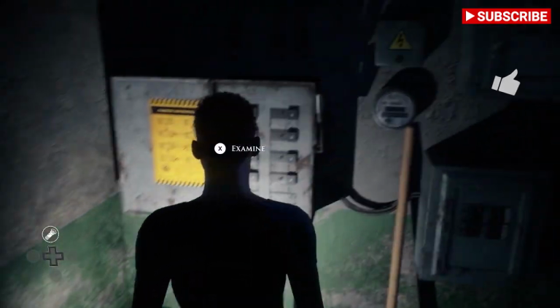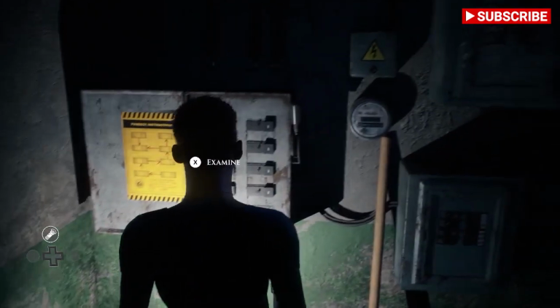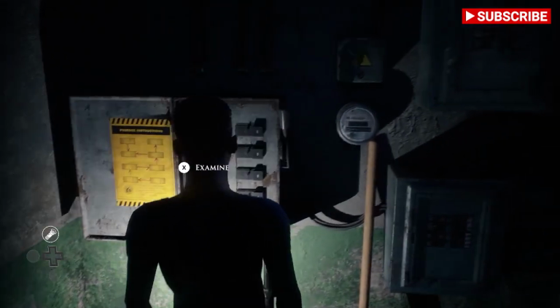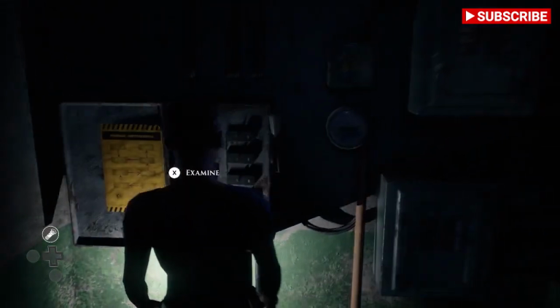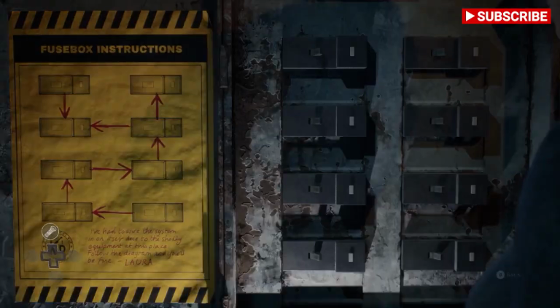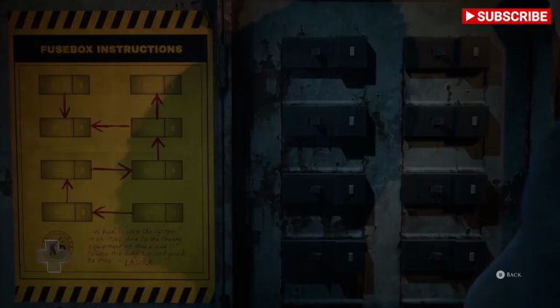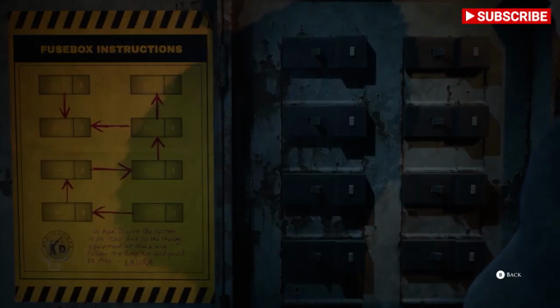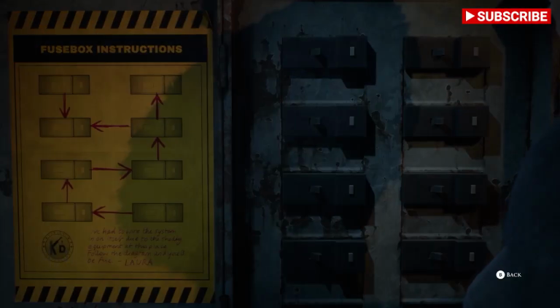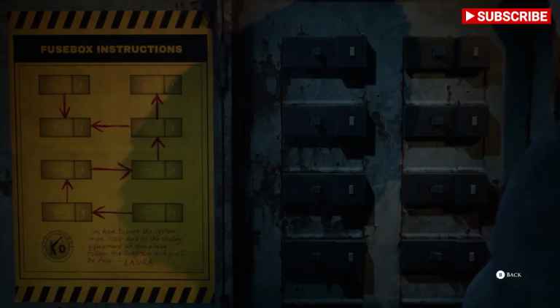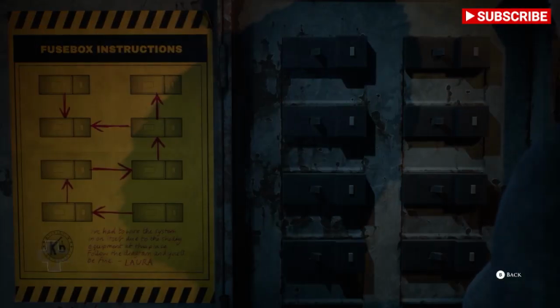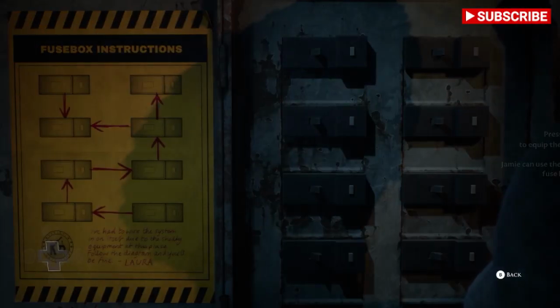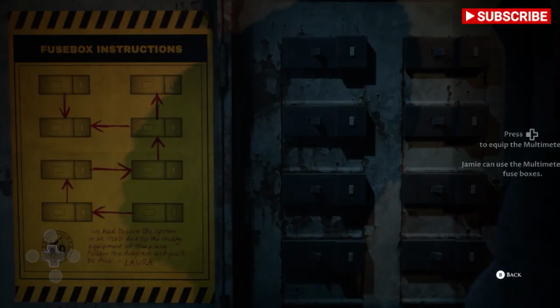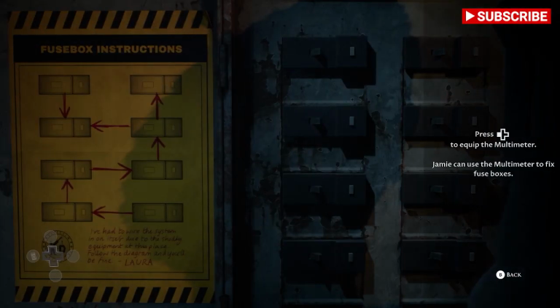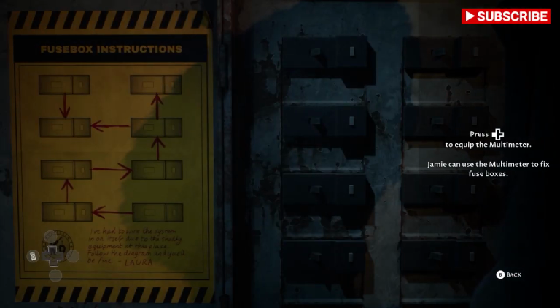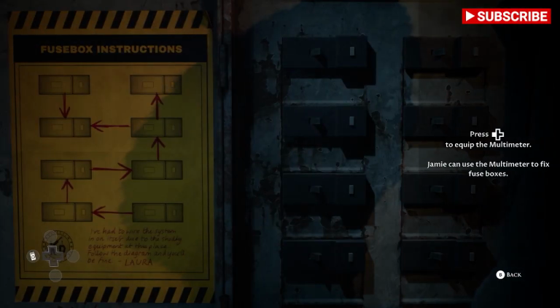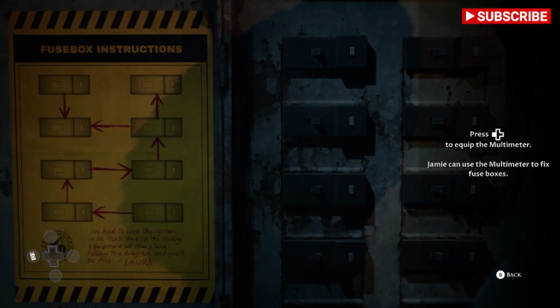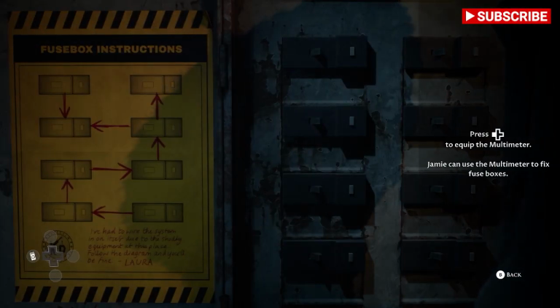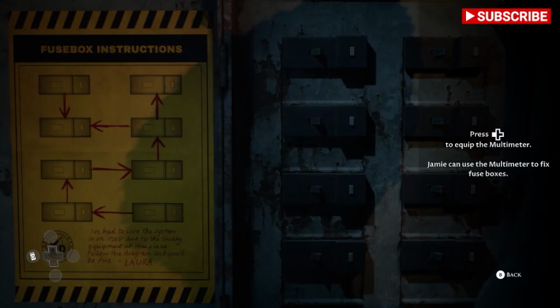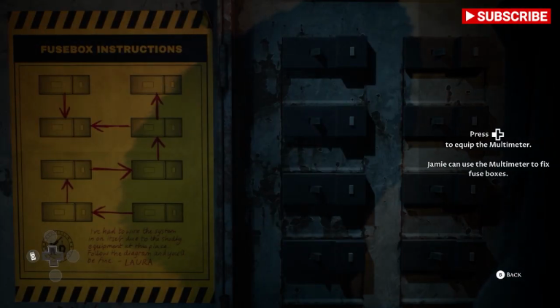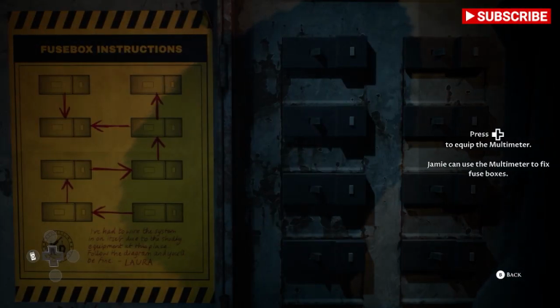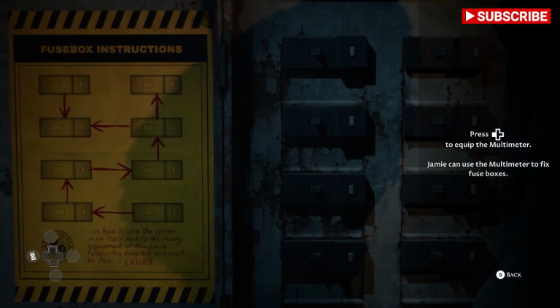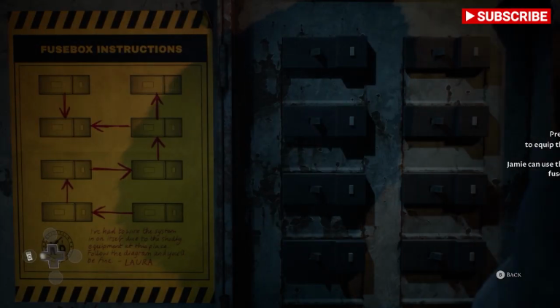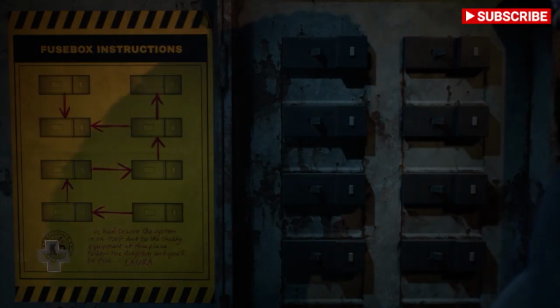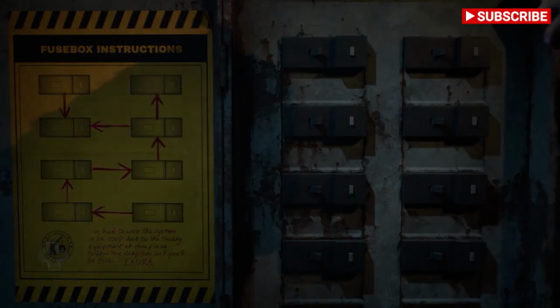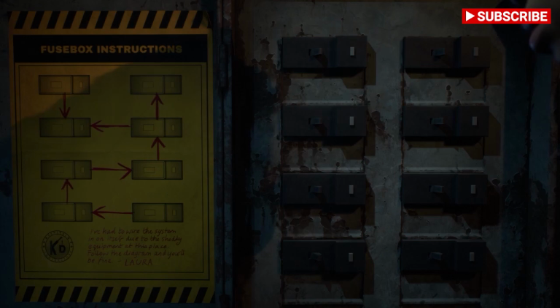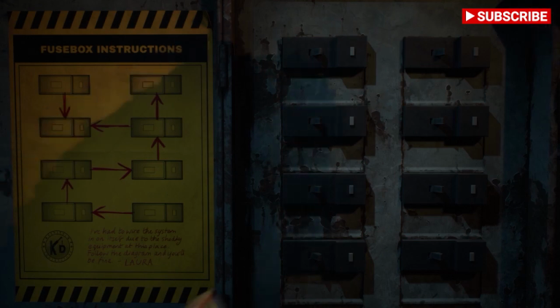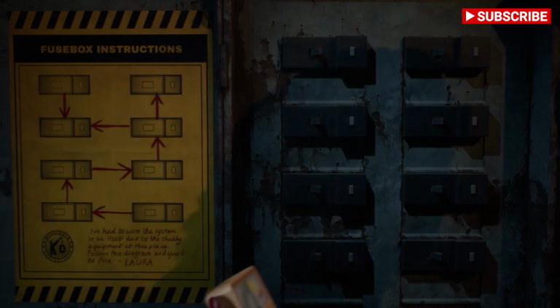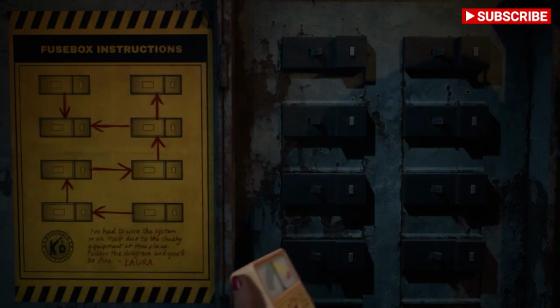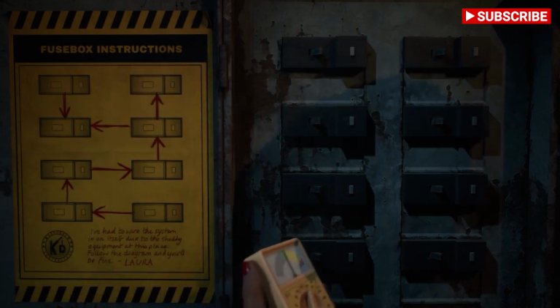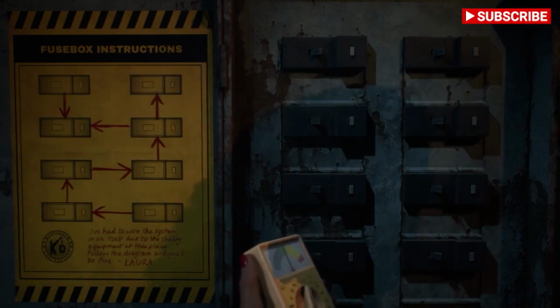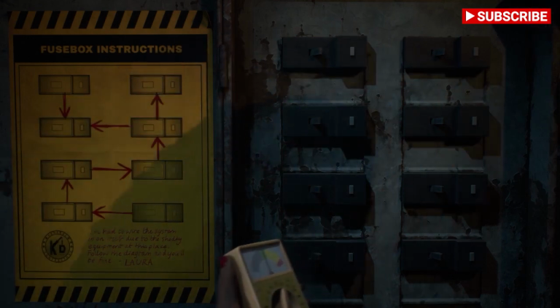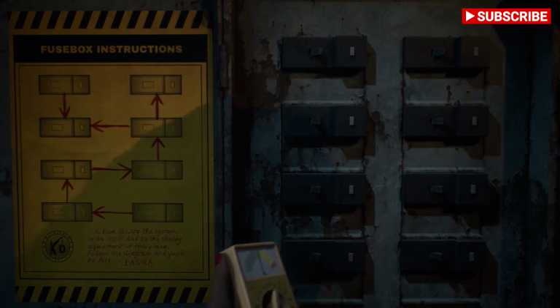So, with this fuse box, all you need to do is follow my instructions as follows.